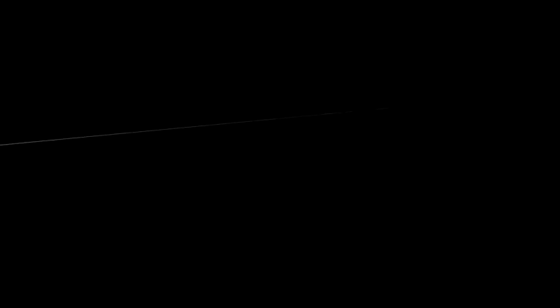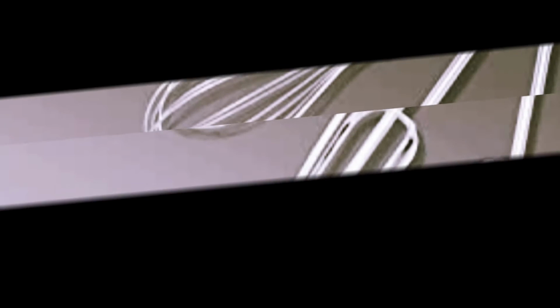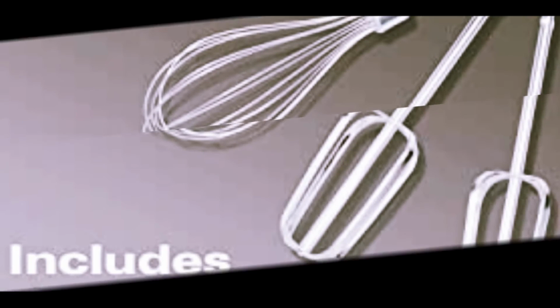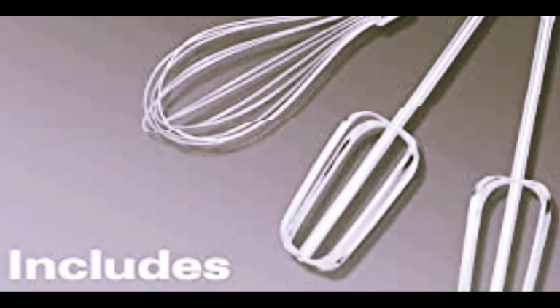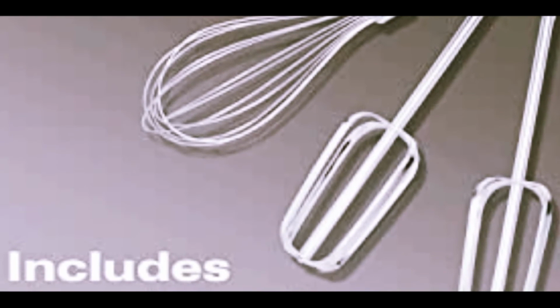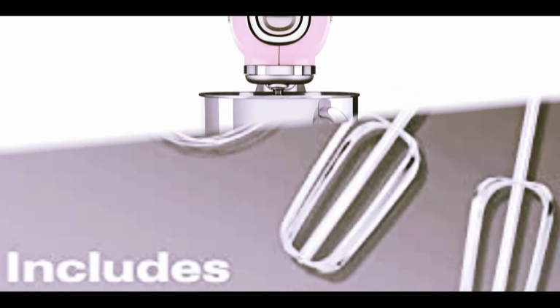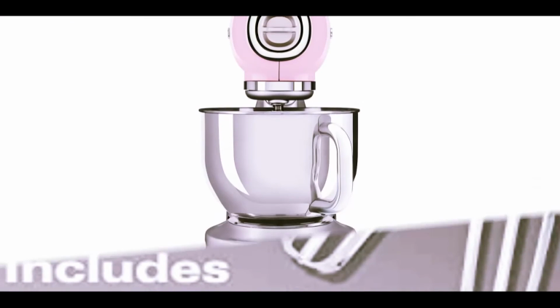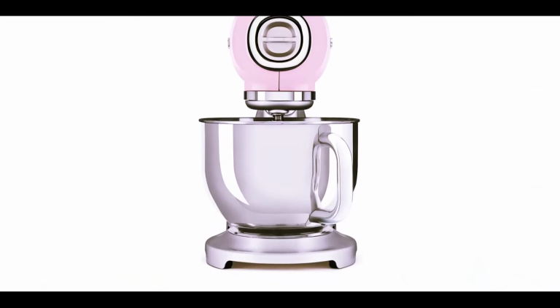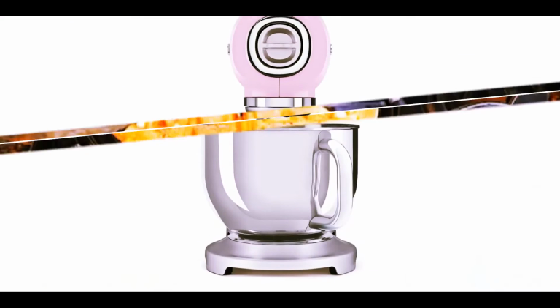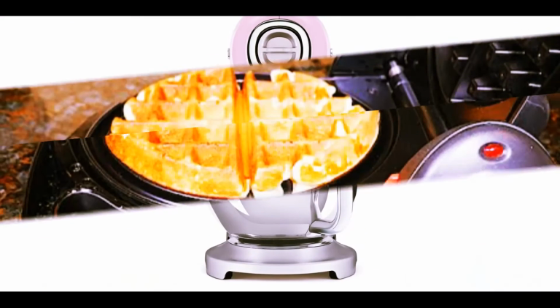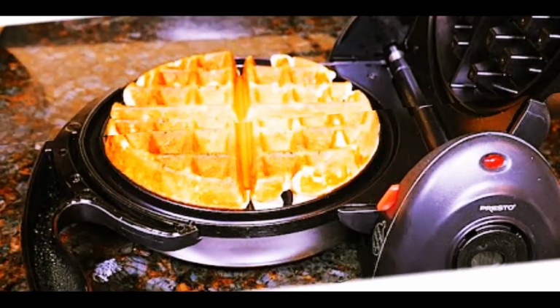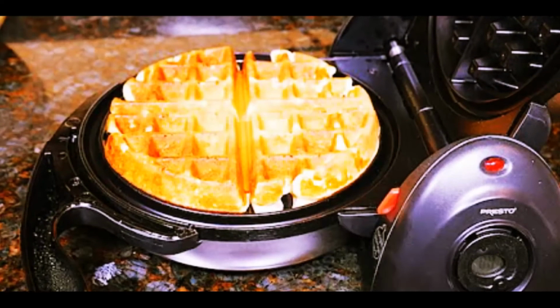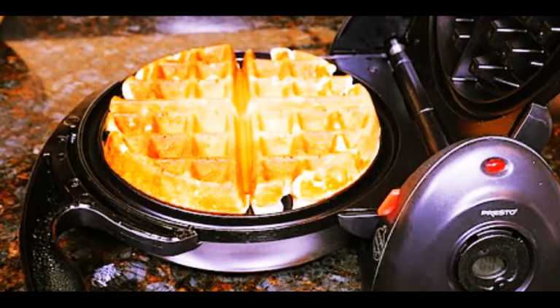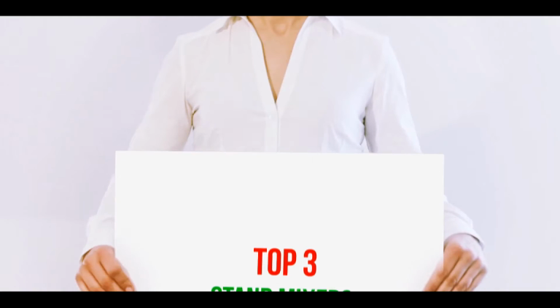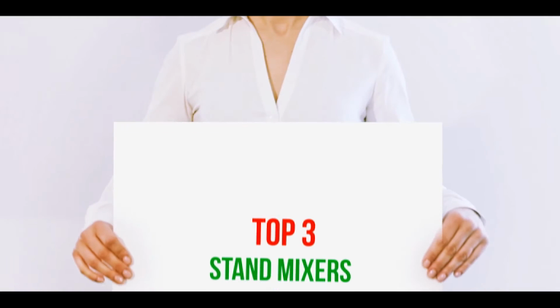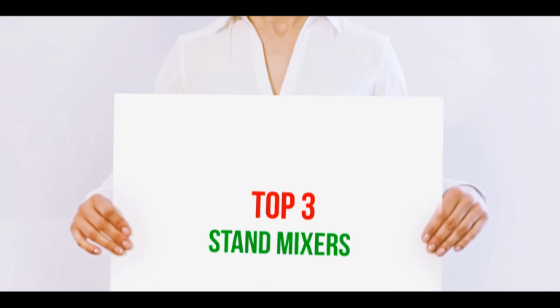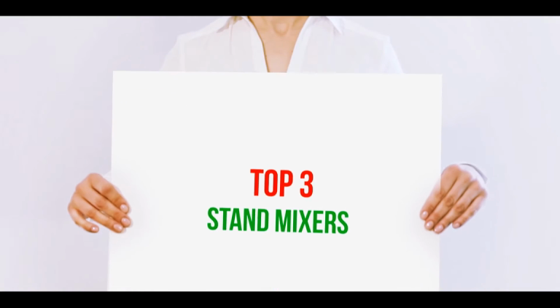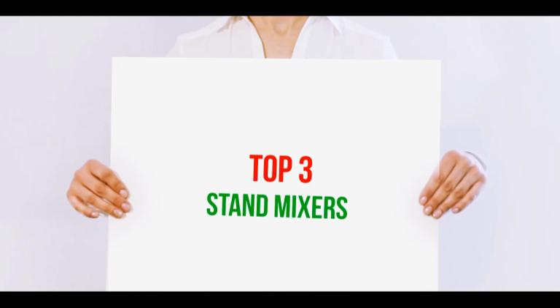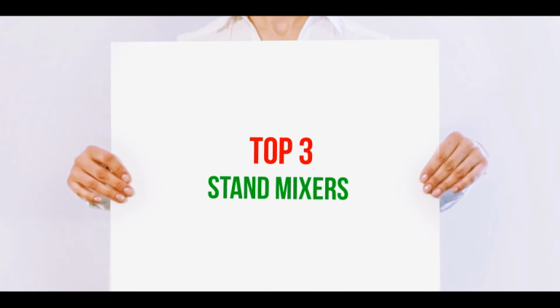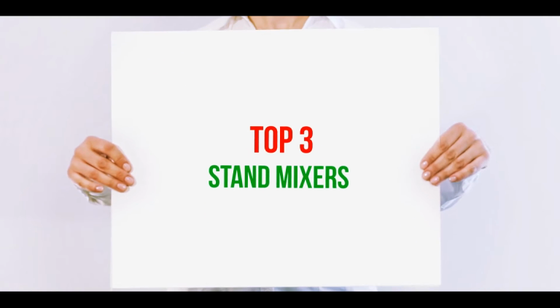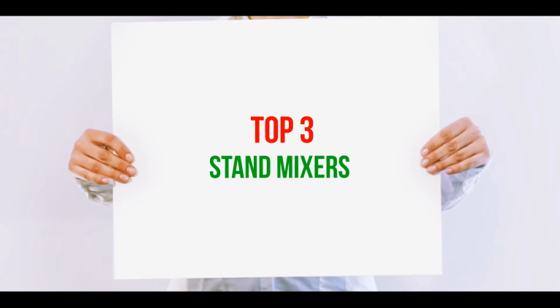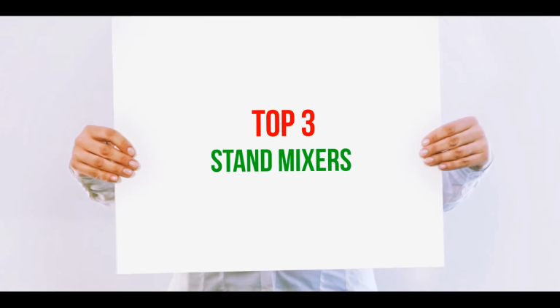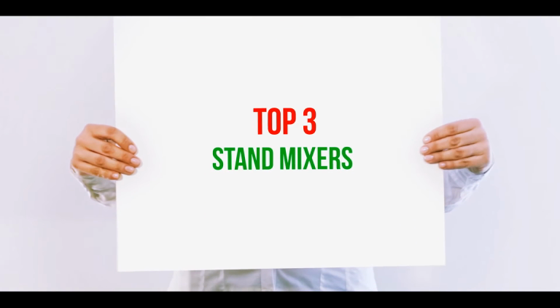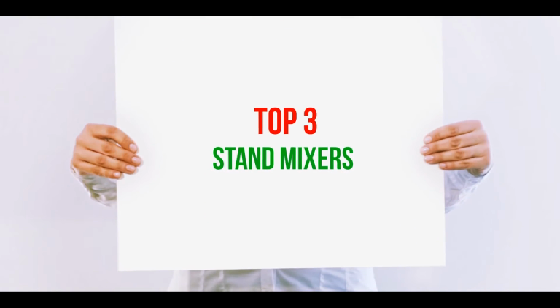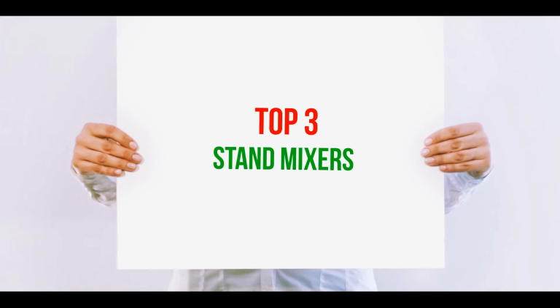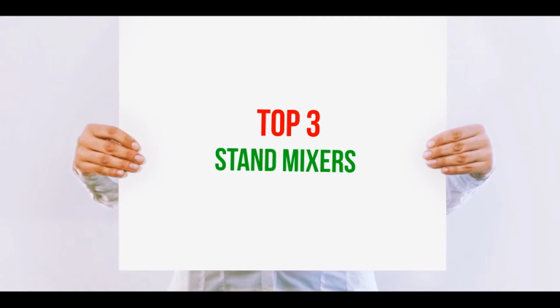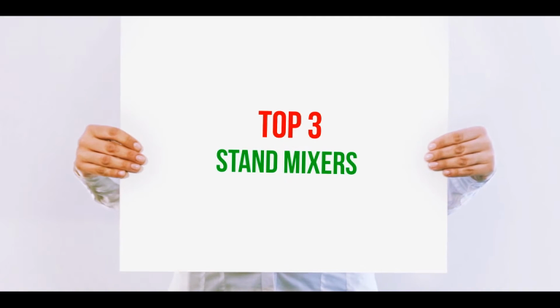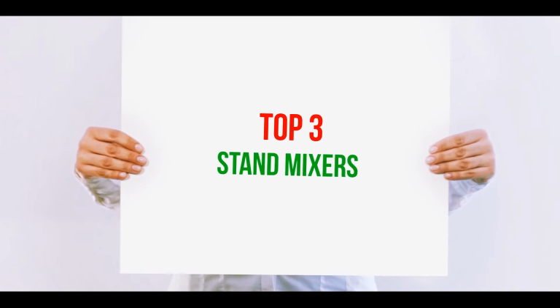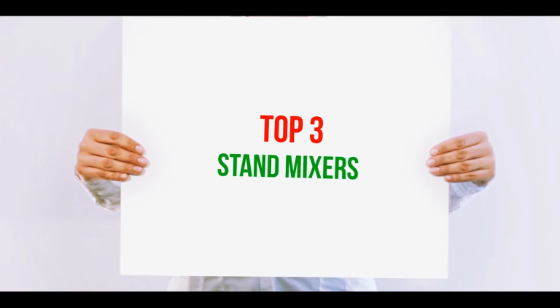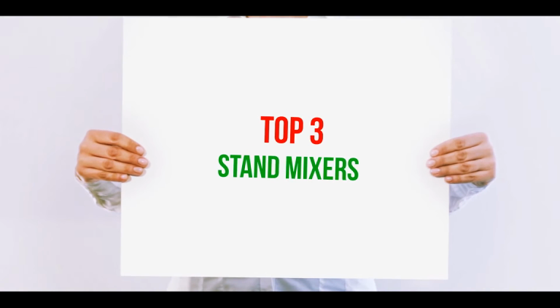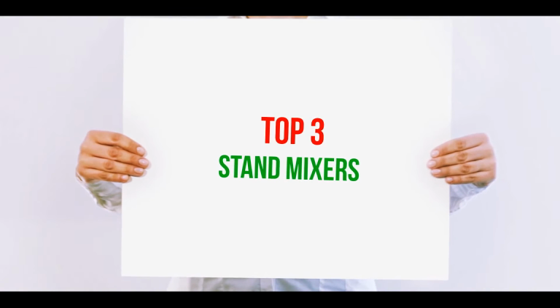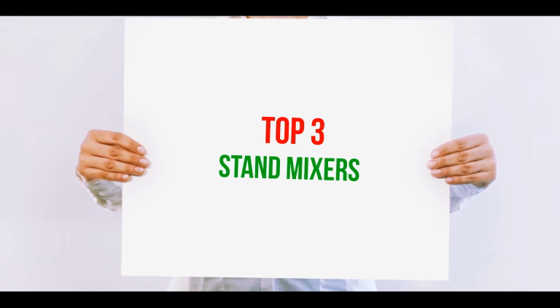Hi guys, welcome back to my channel. In today's video we're going to check out the top three best stand mixers.